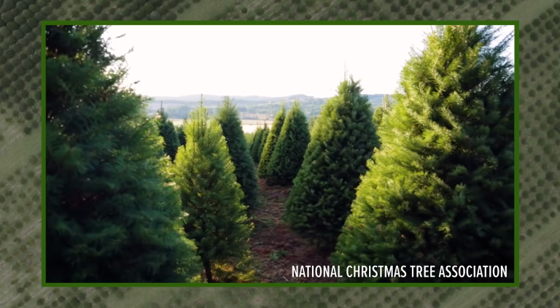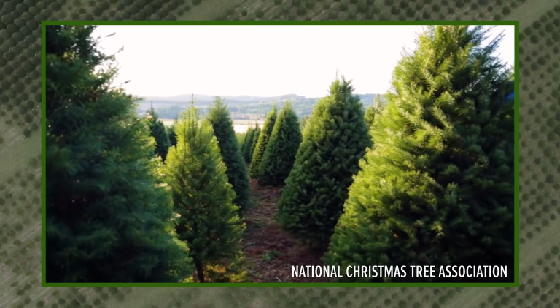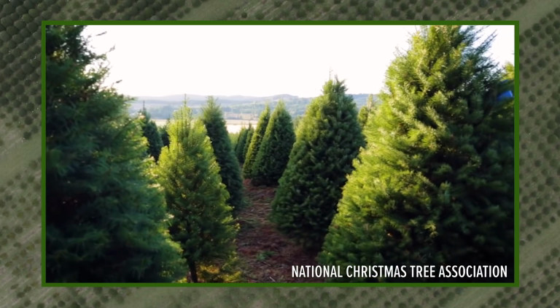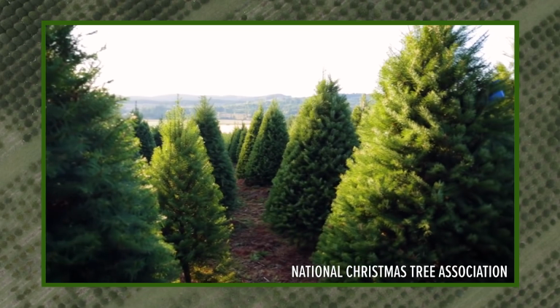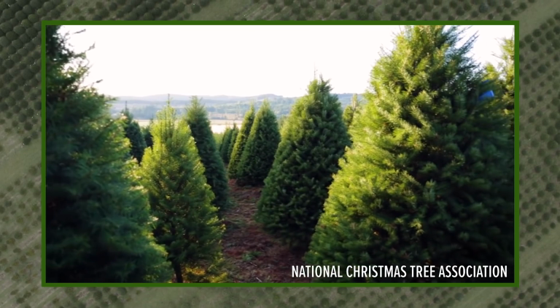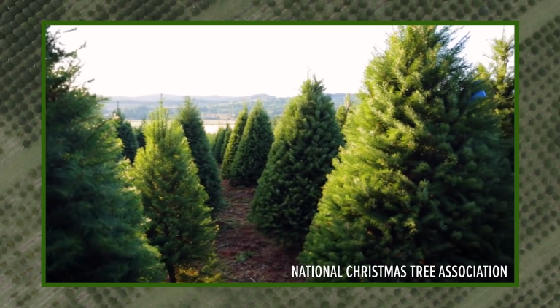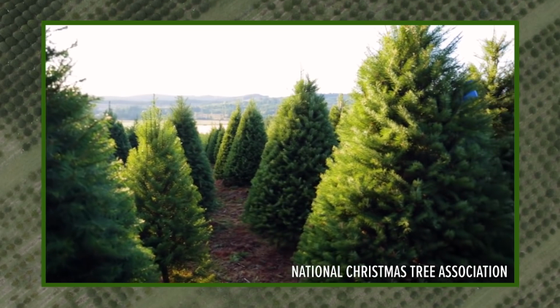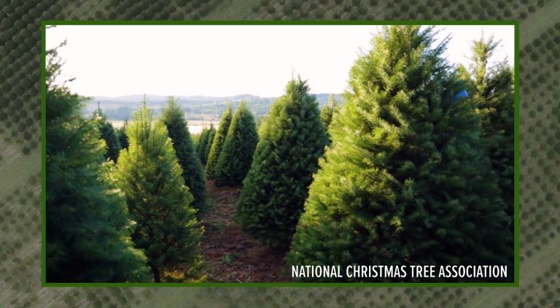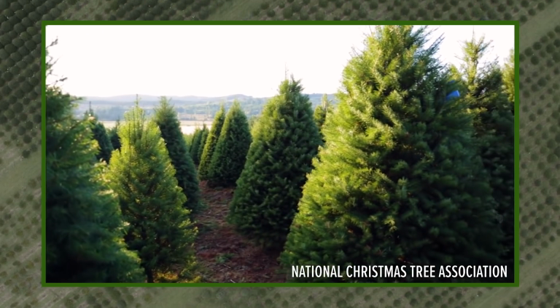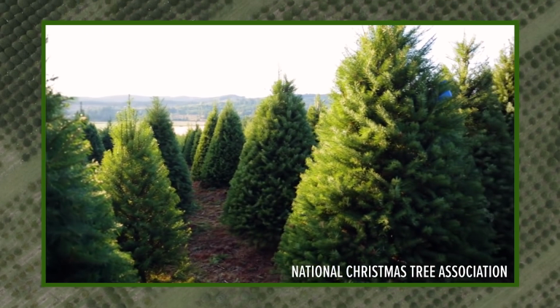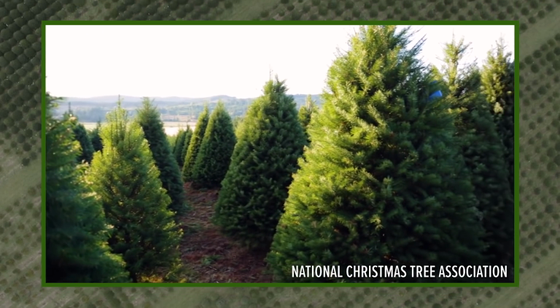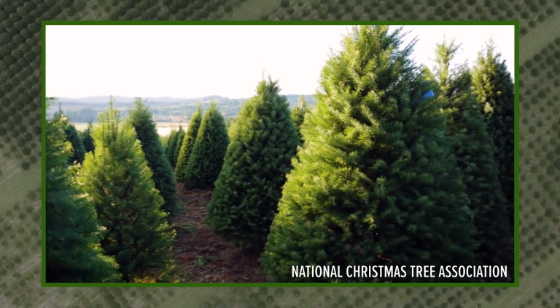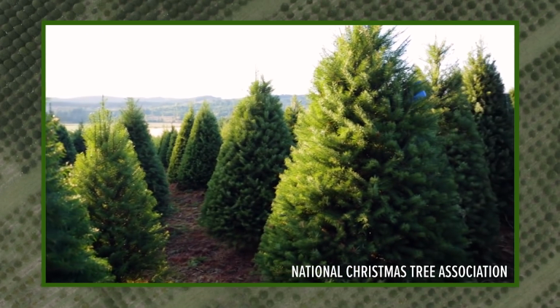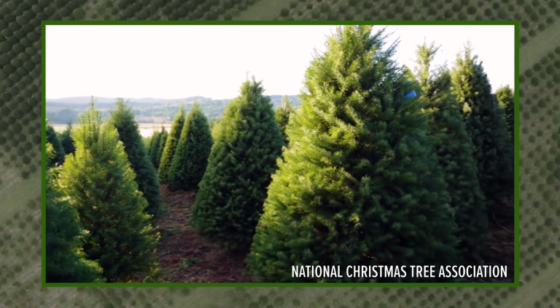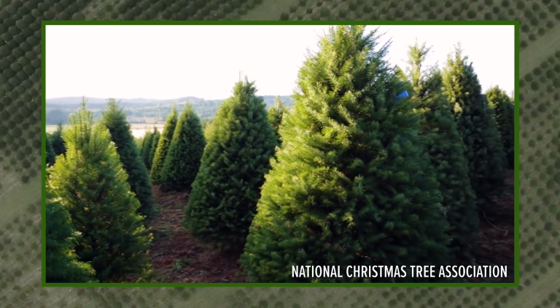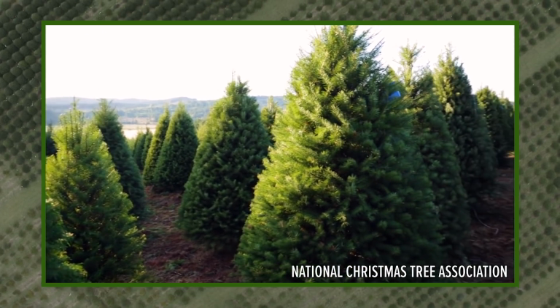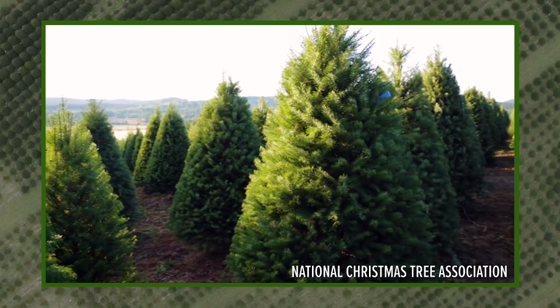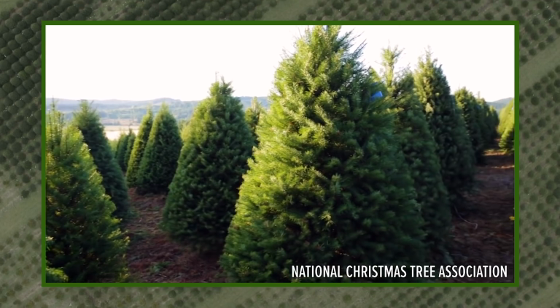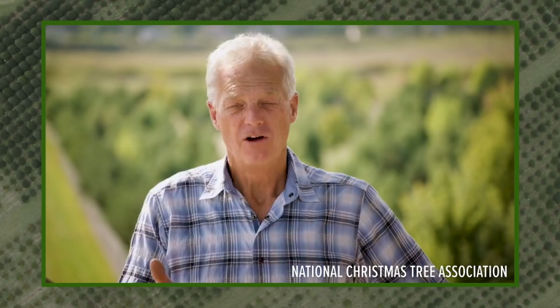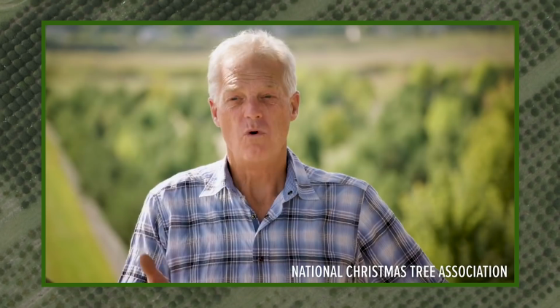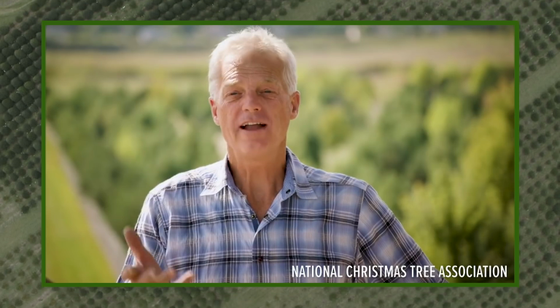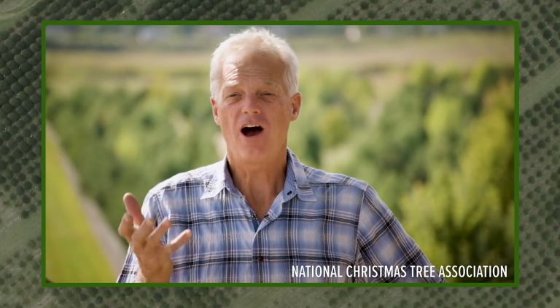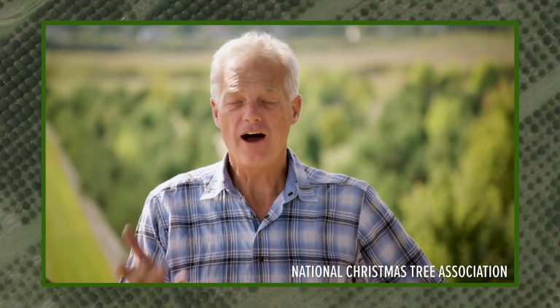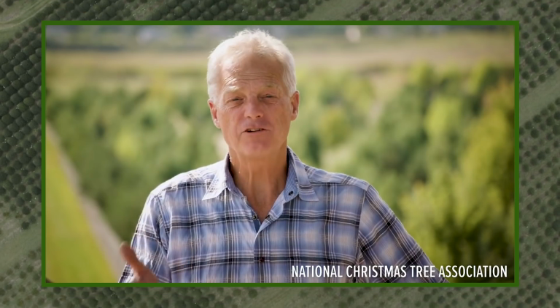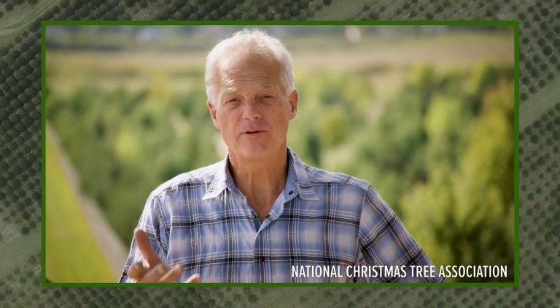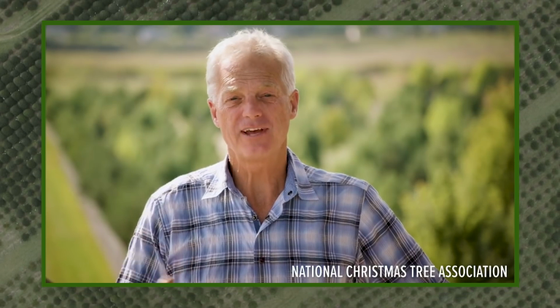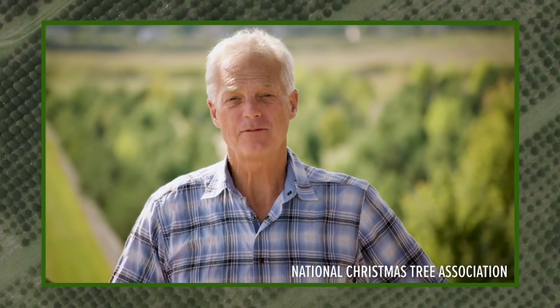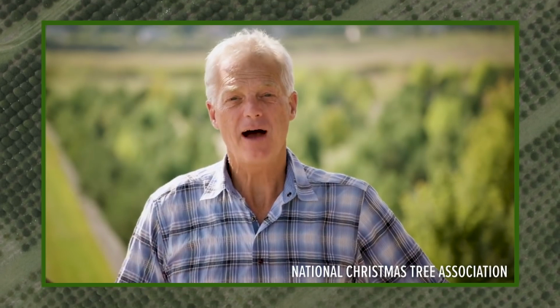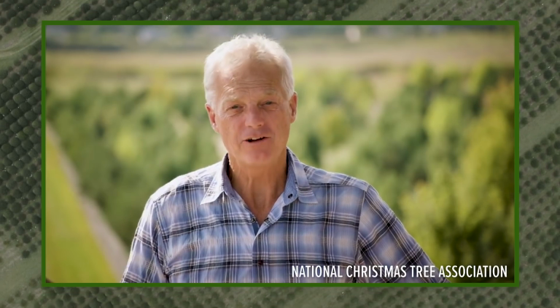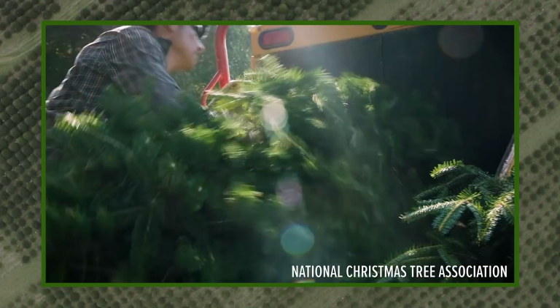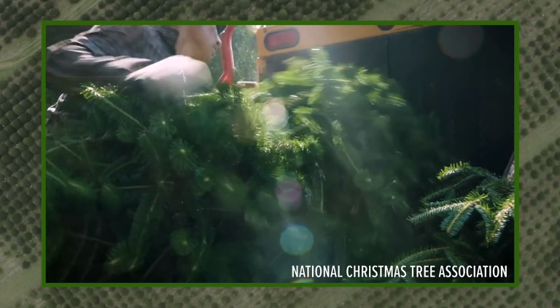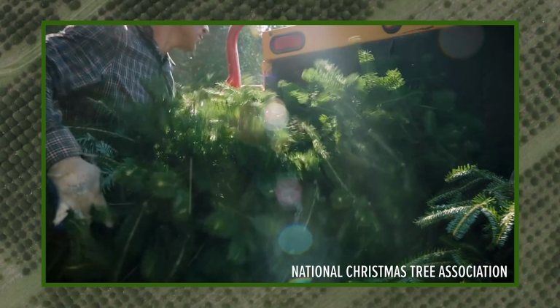Real Christmas trees are 100% recyclable and 100% biodegradable.